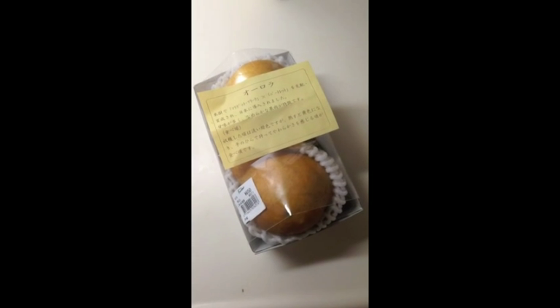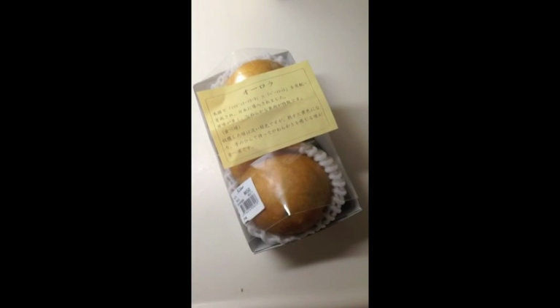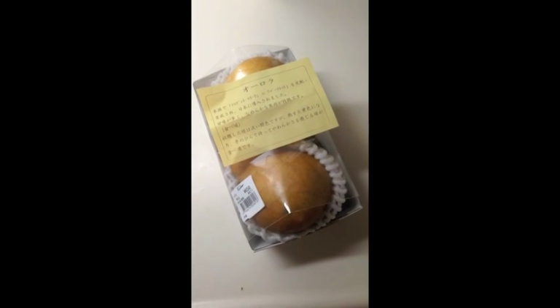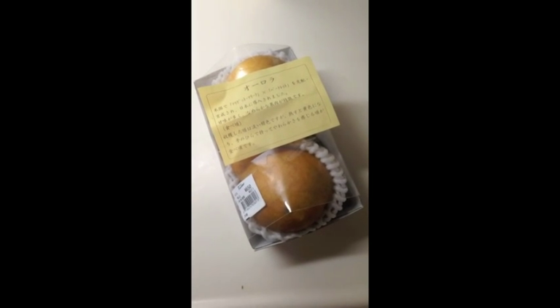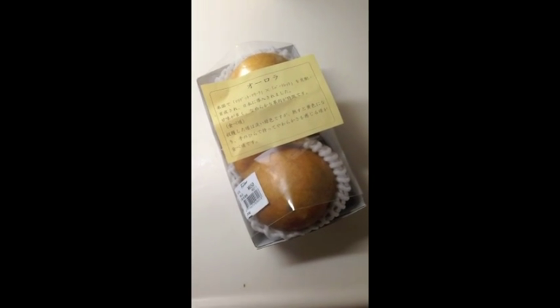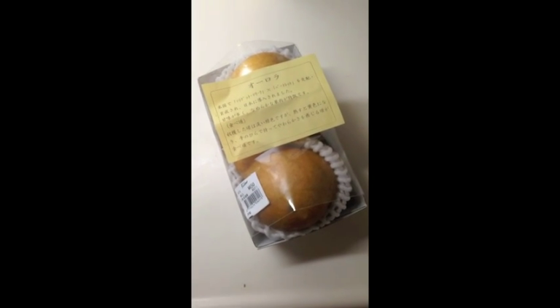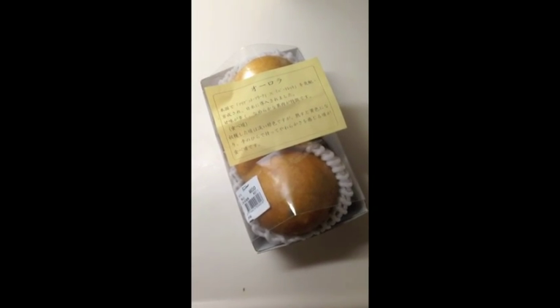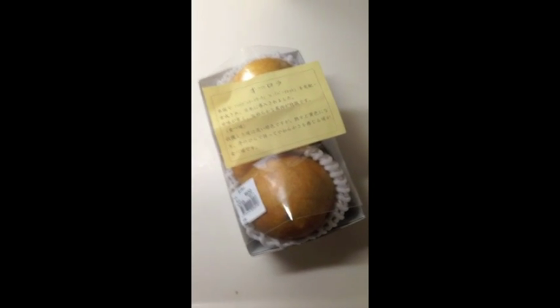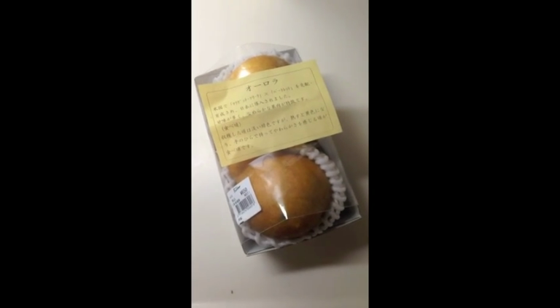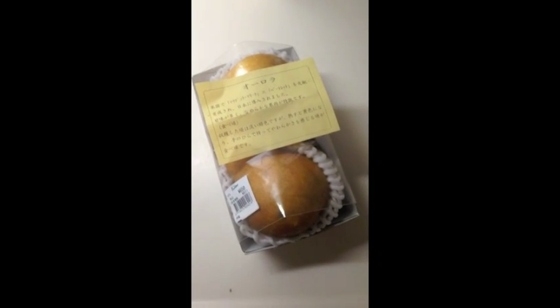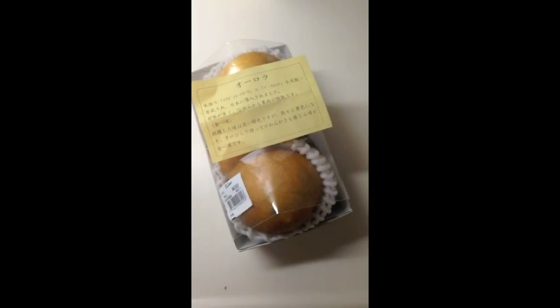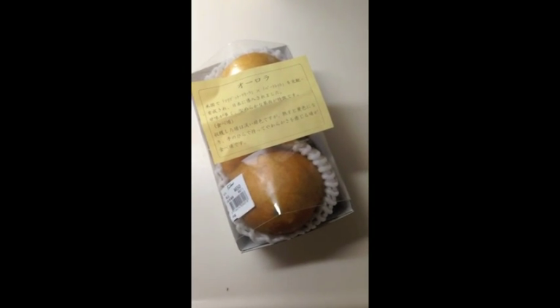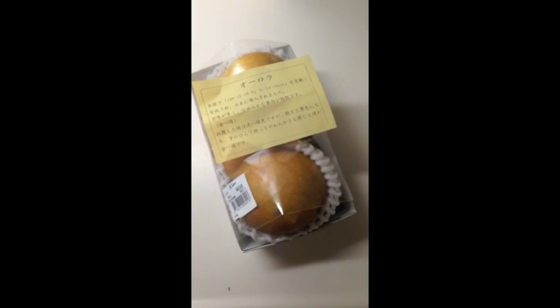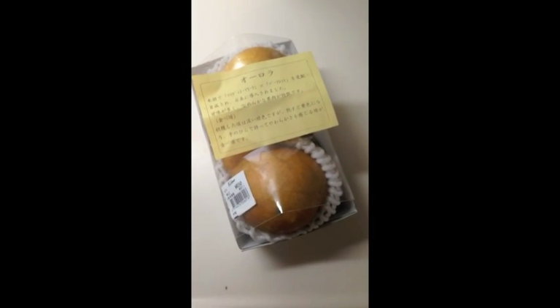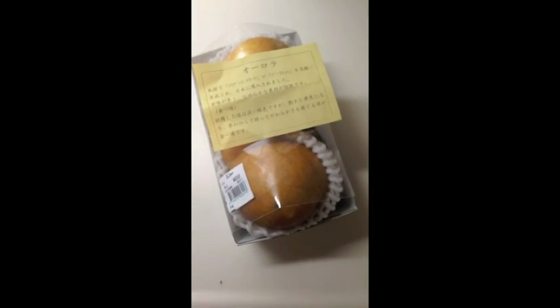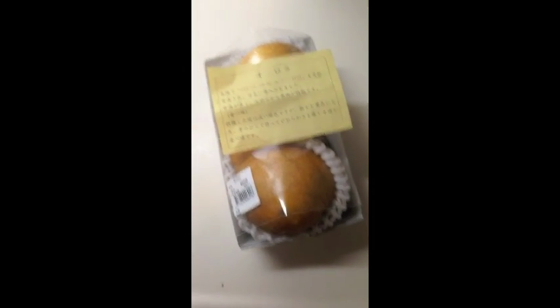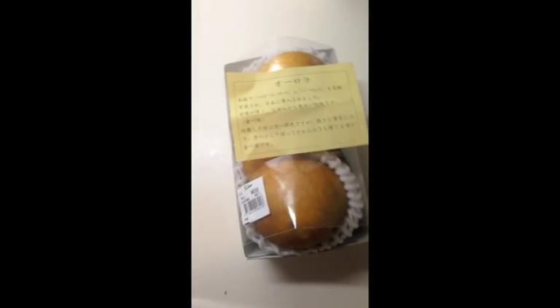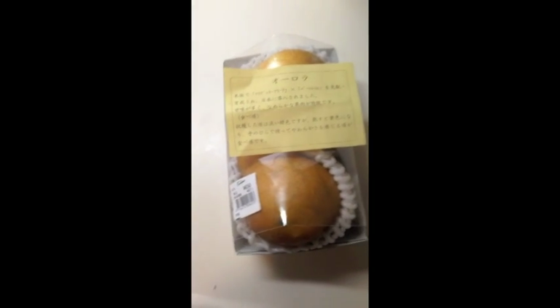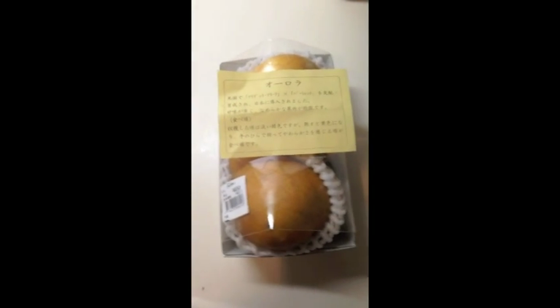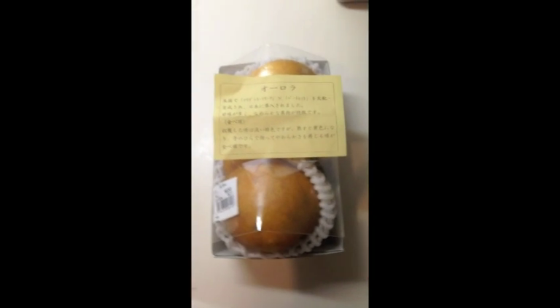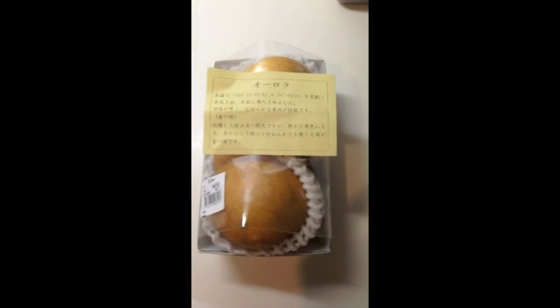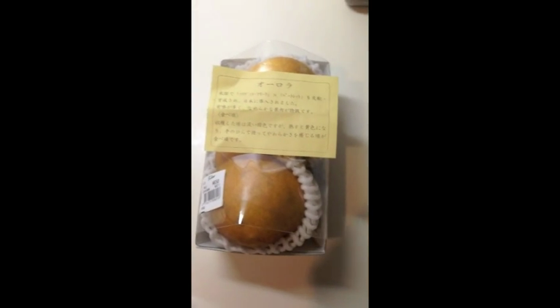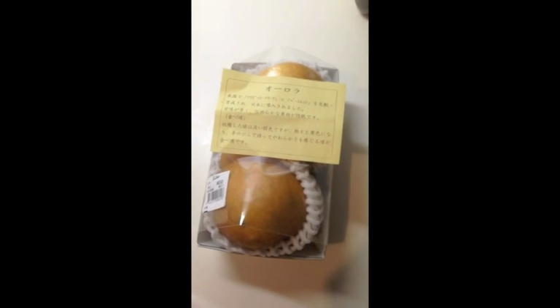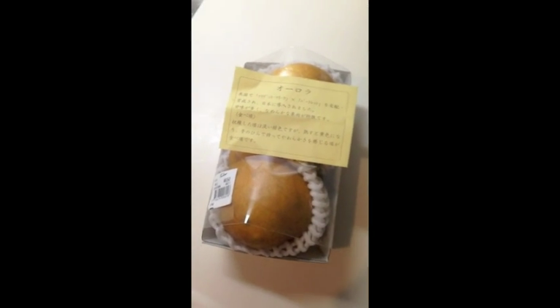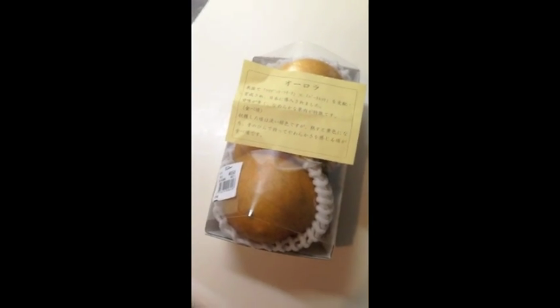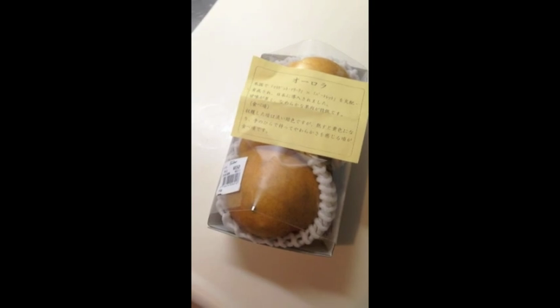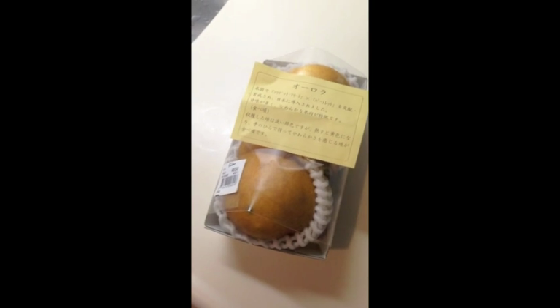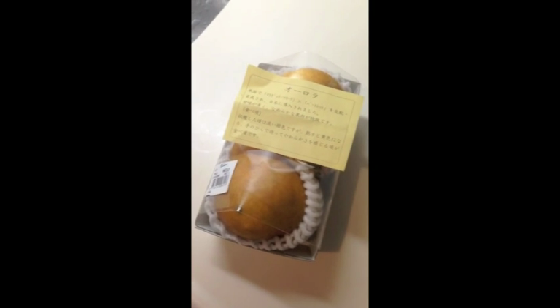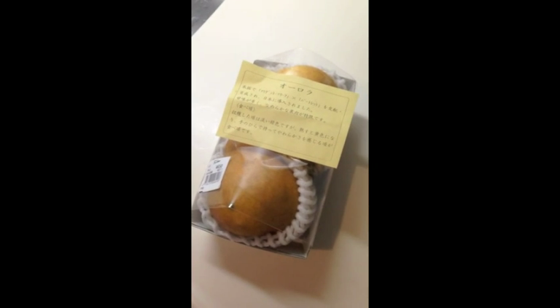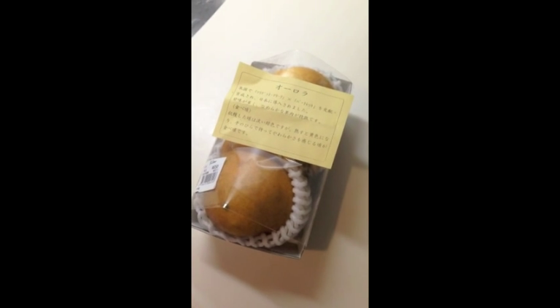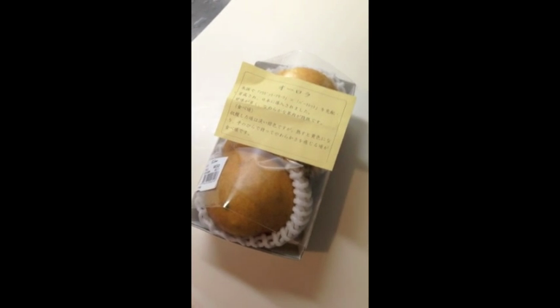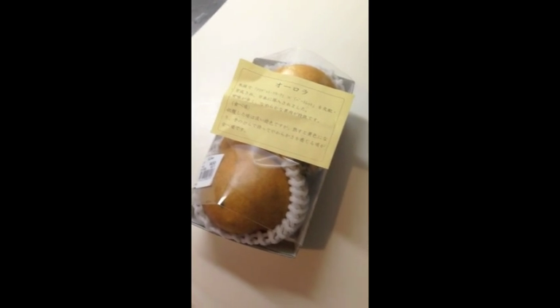For those of you who are wondering what kind of fruit we eat in Japan, today I'm going to feature a Japanese pear called Aurora.